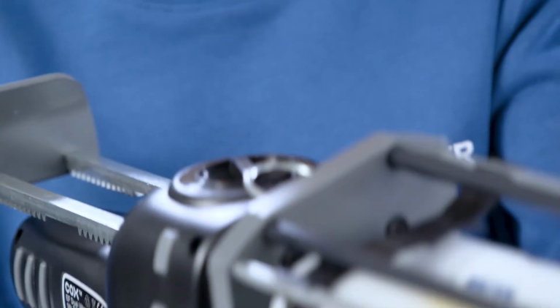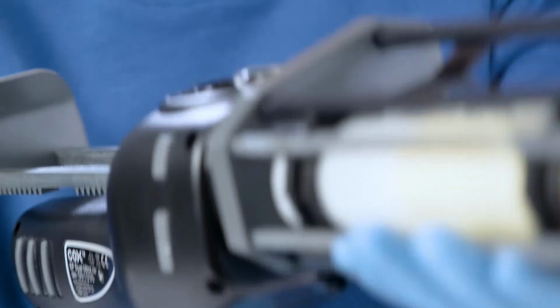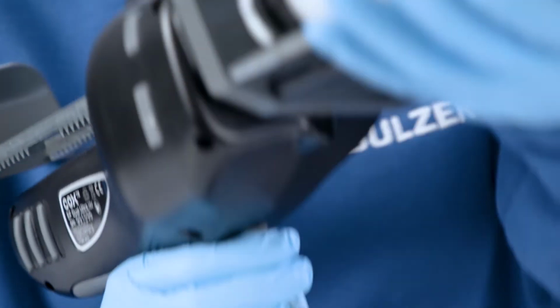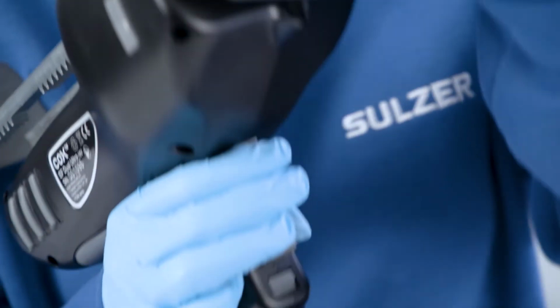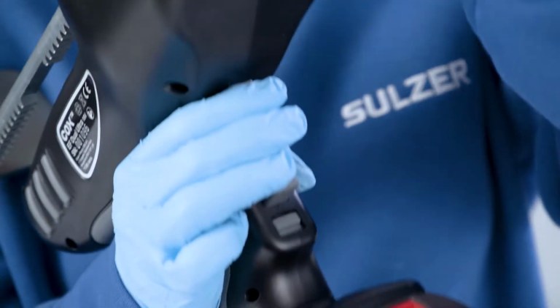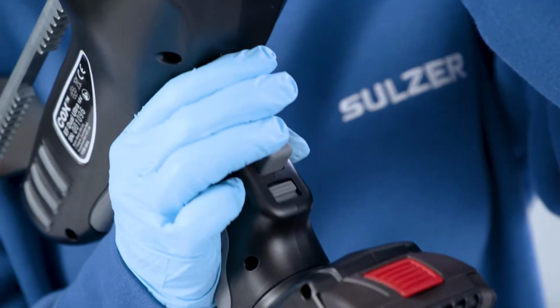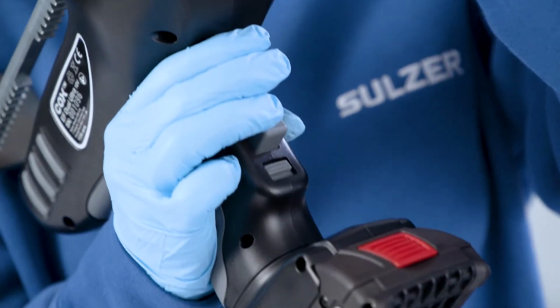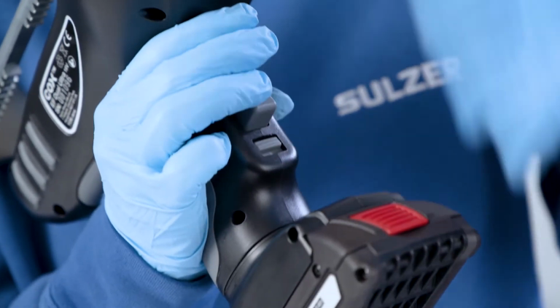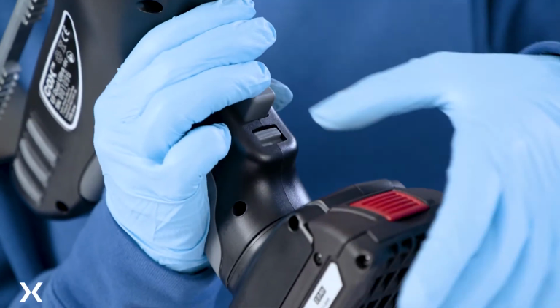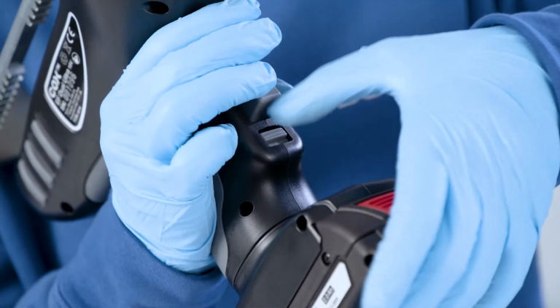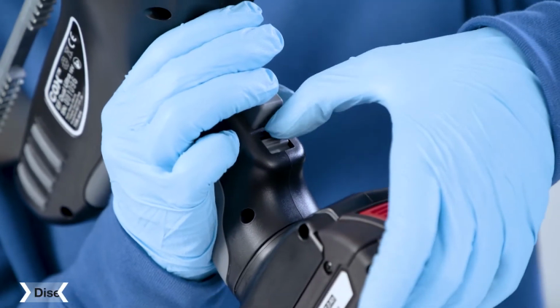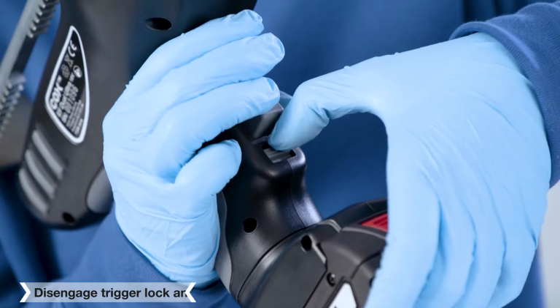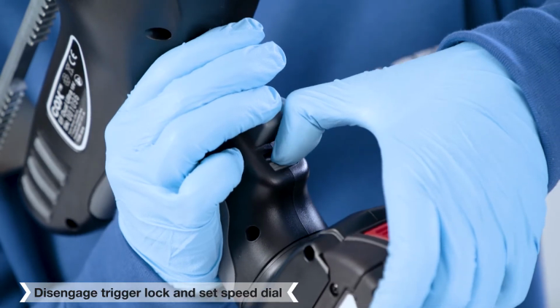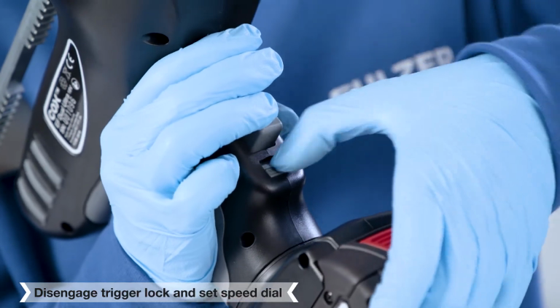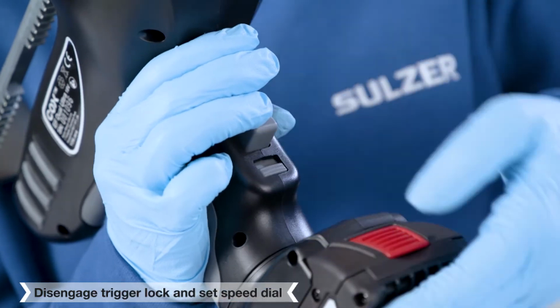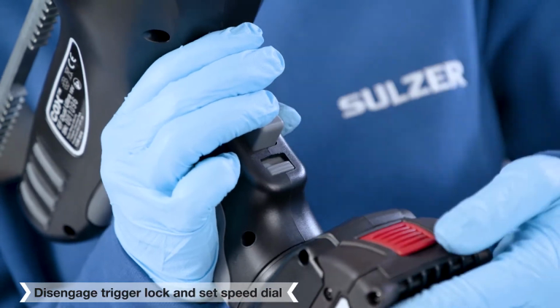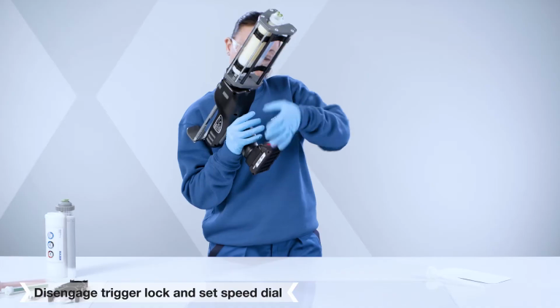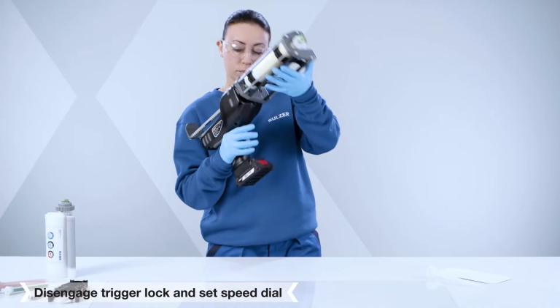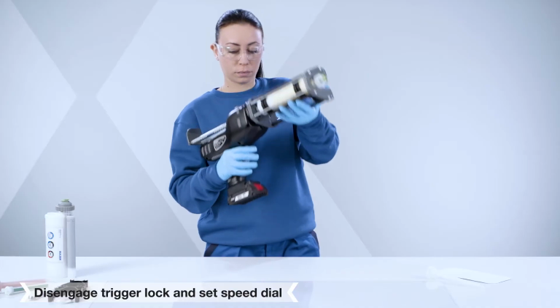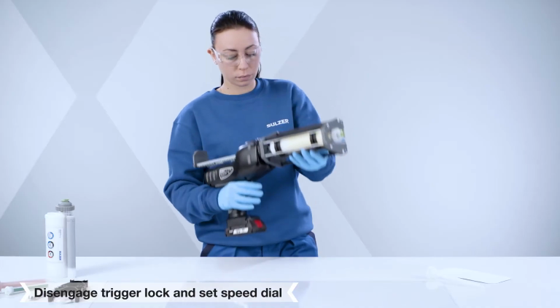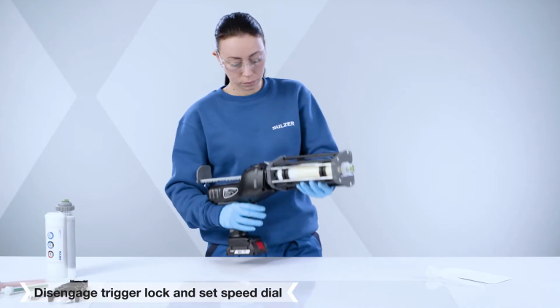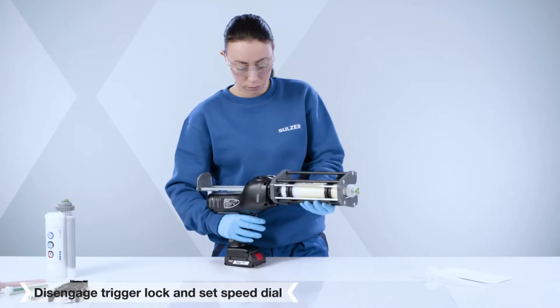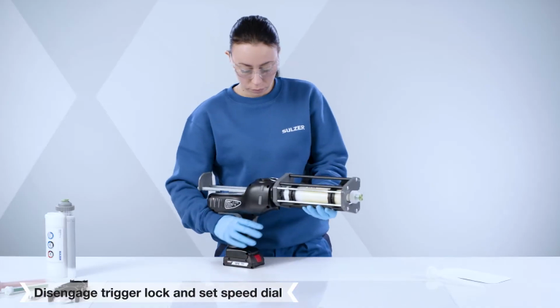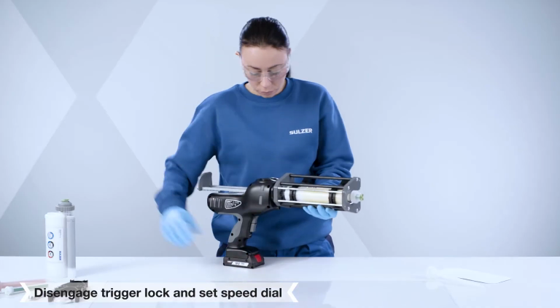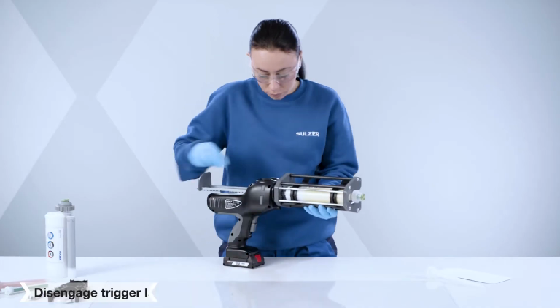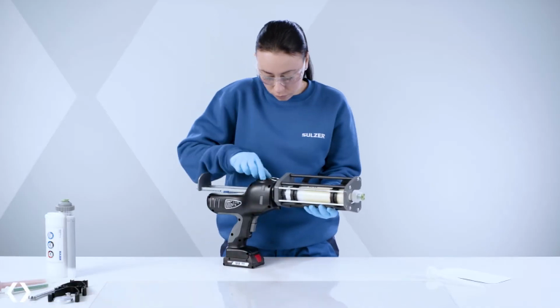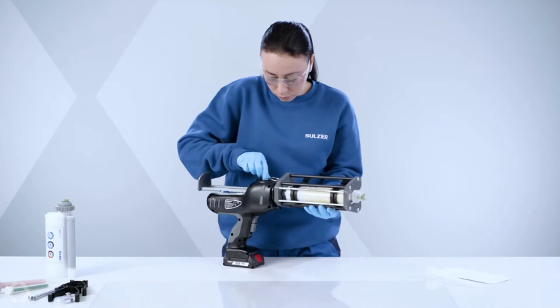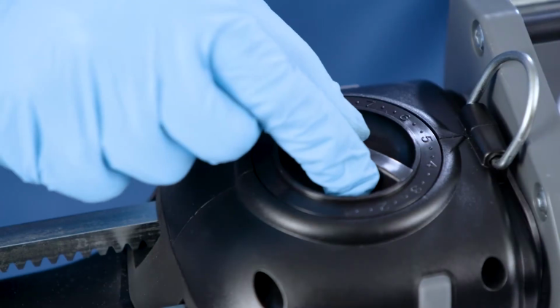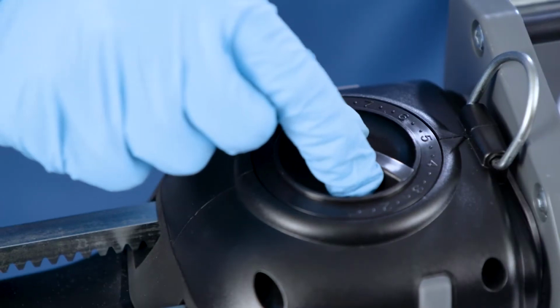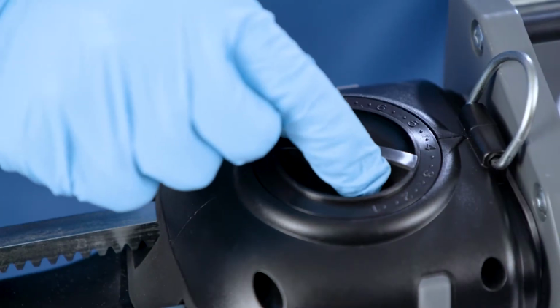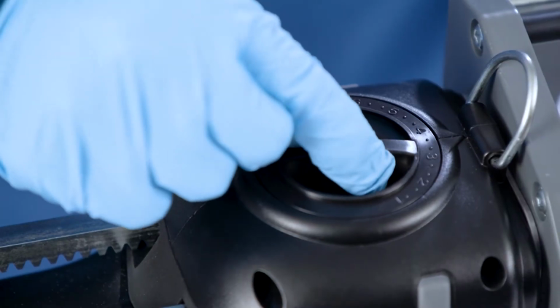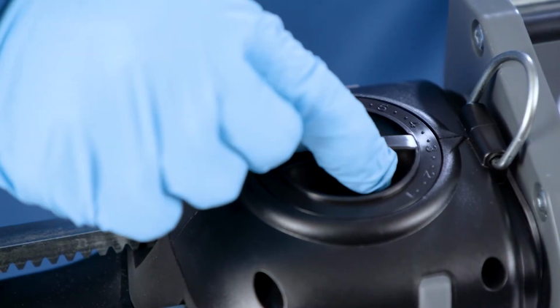This engages the plungers into the cartridge. Disengage the trigger lock and set the speed dial to a low output rate.